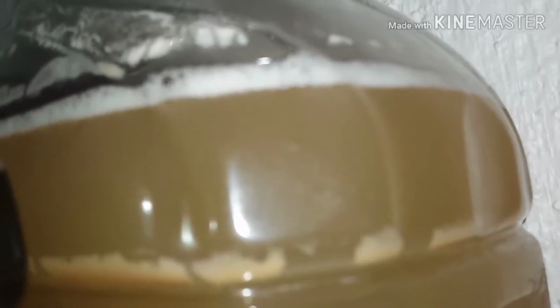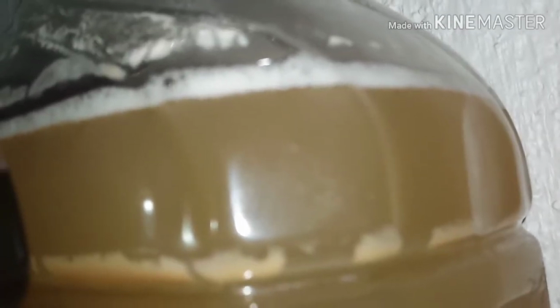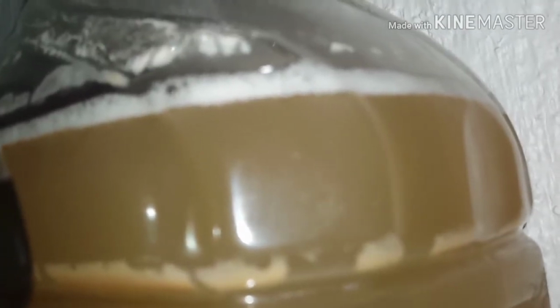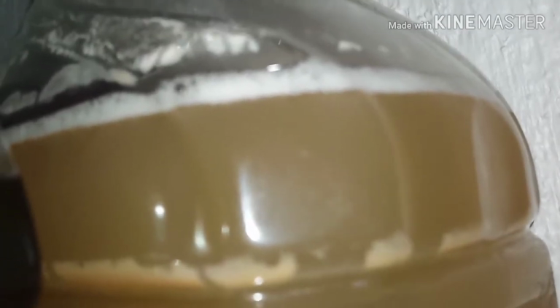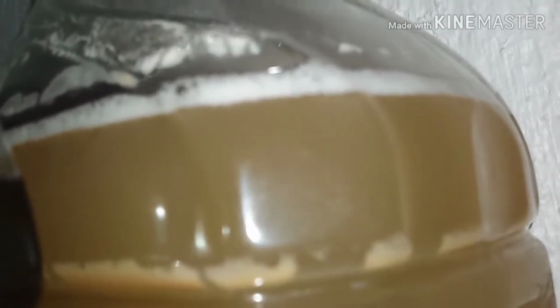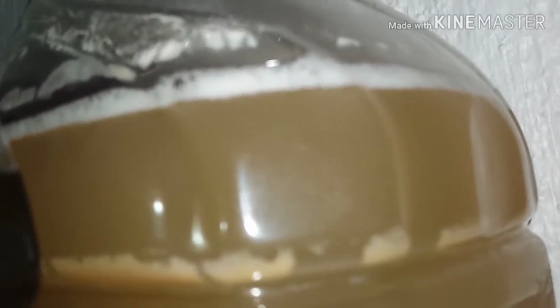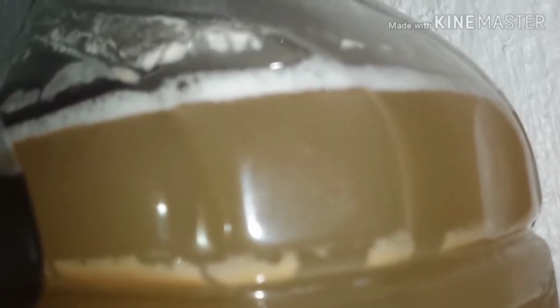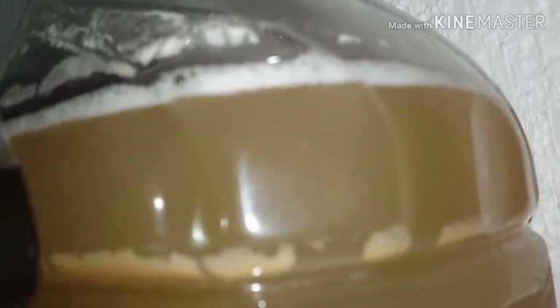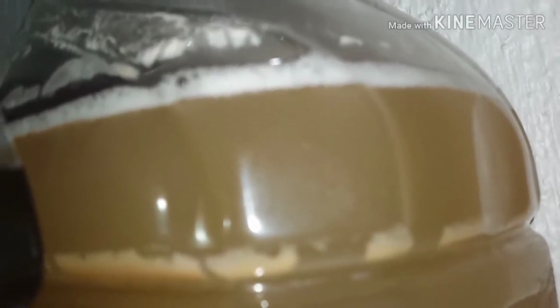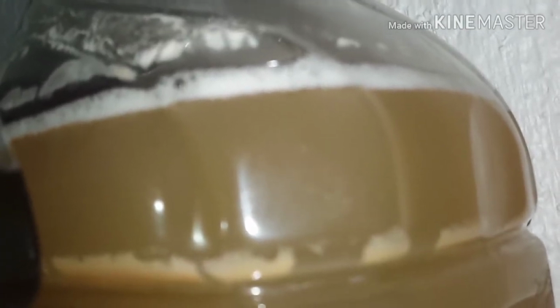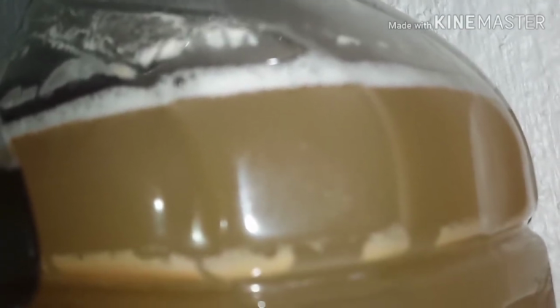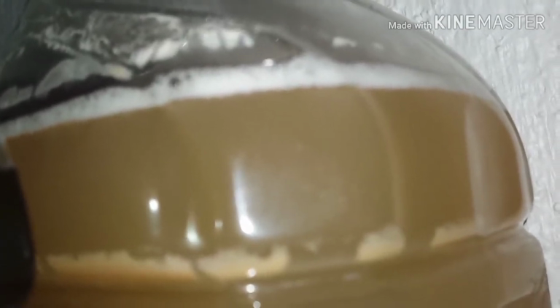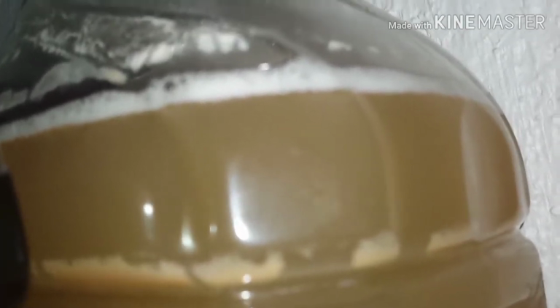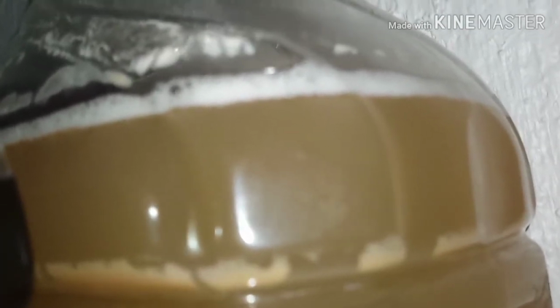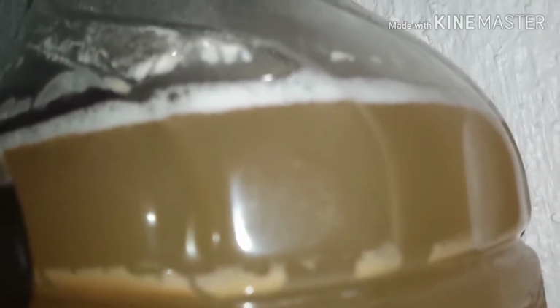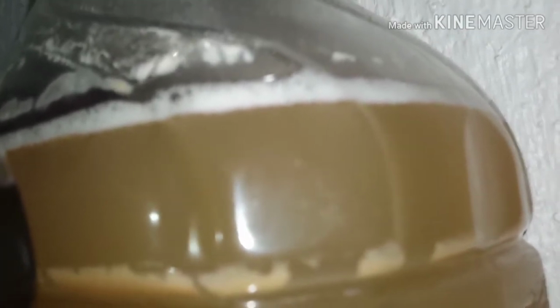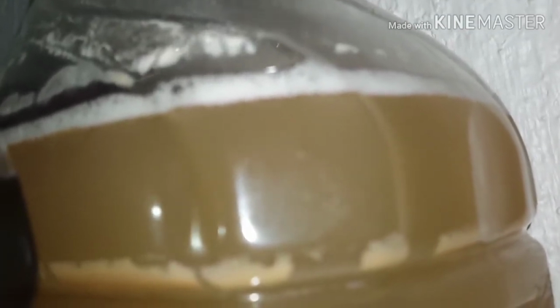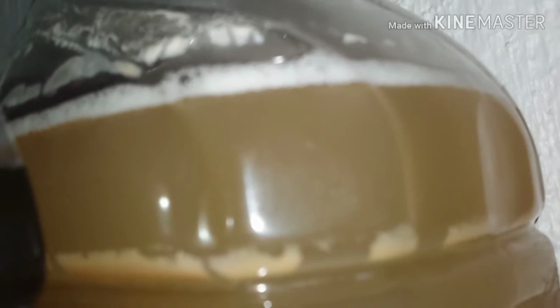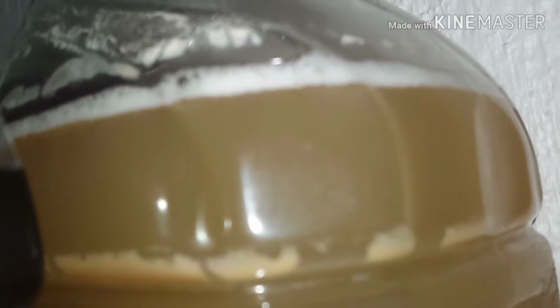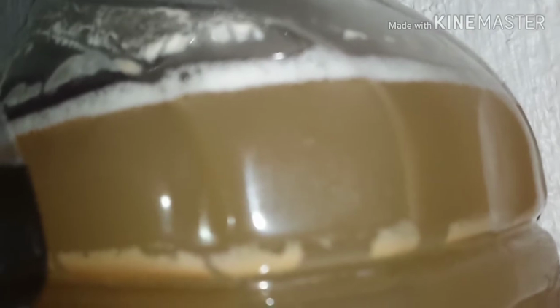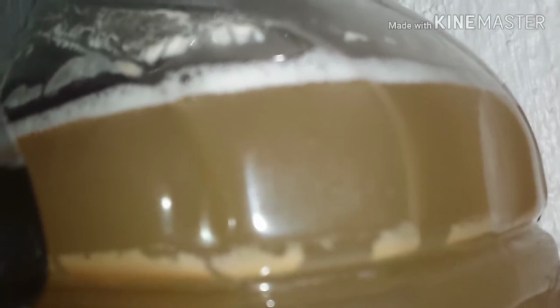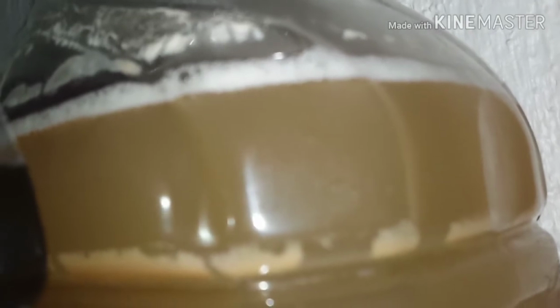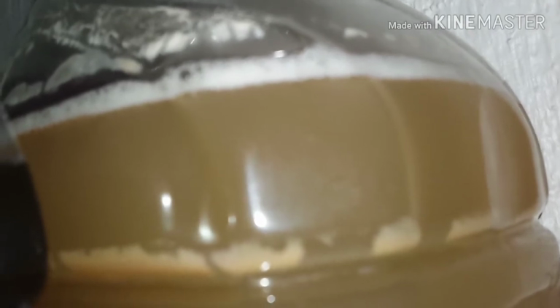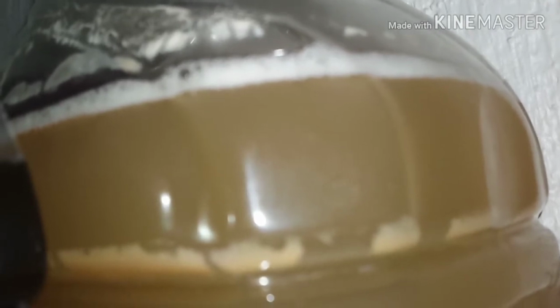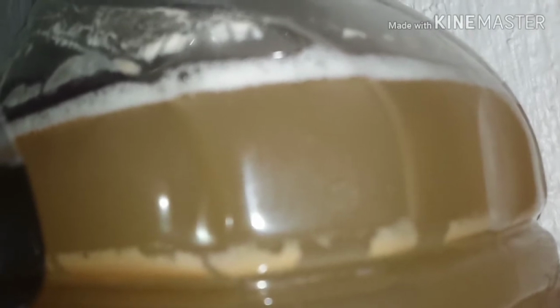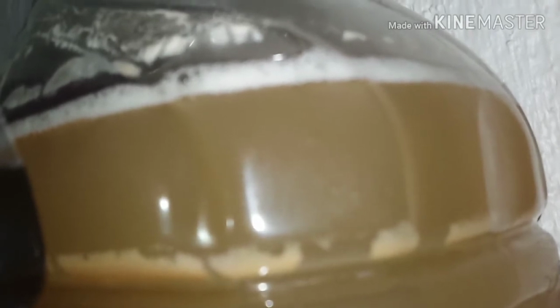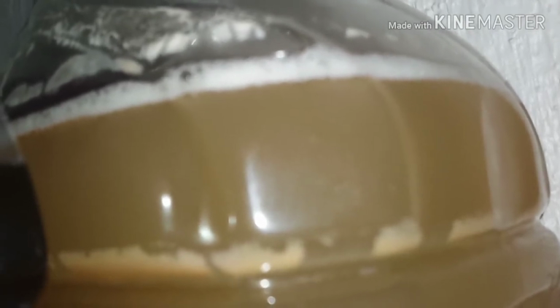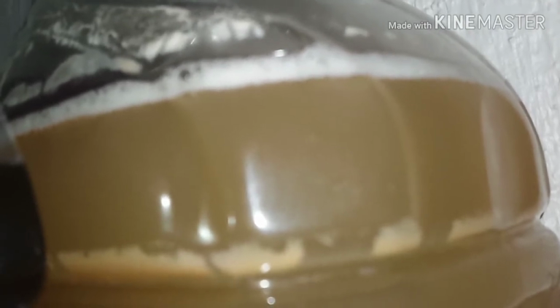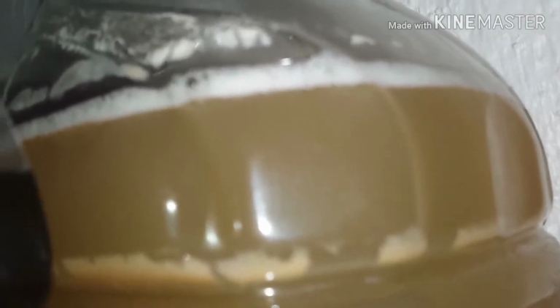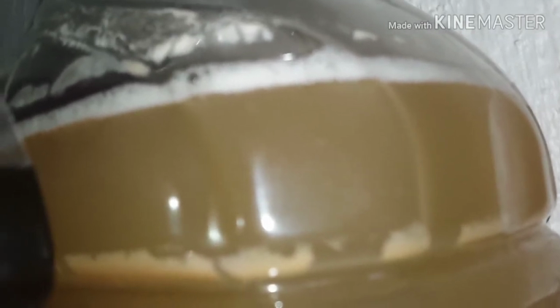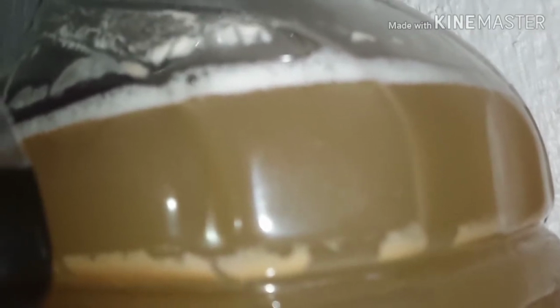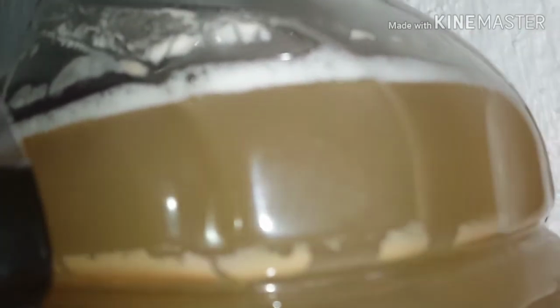This one, you can see bubbling. And that one, I started four days after this one.